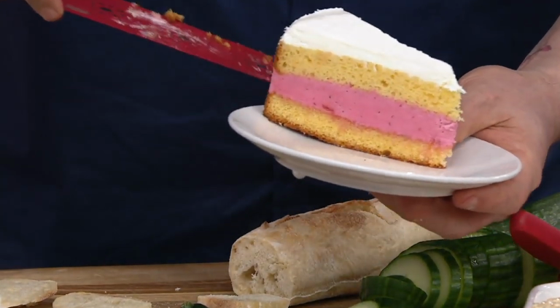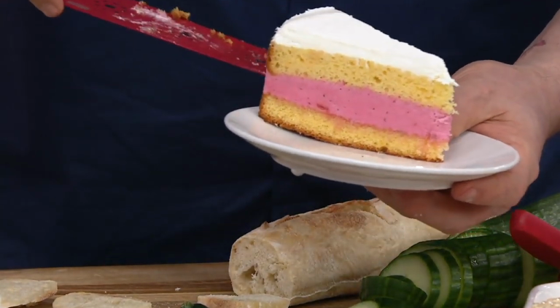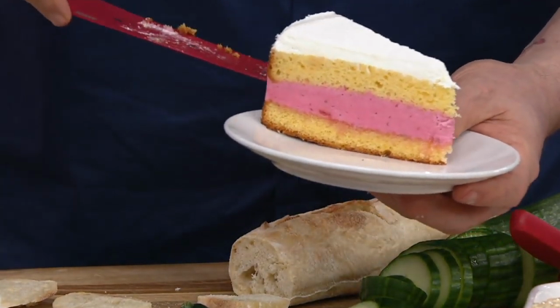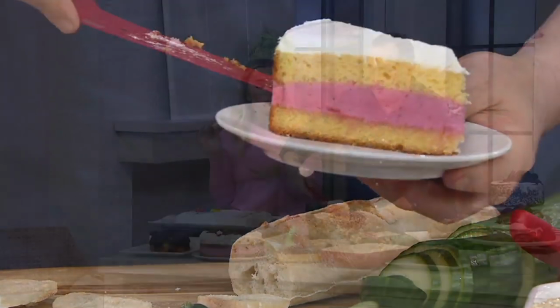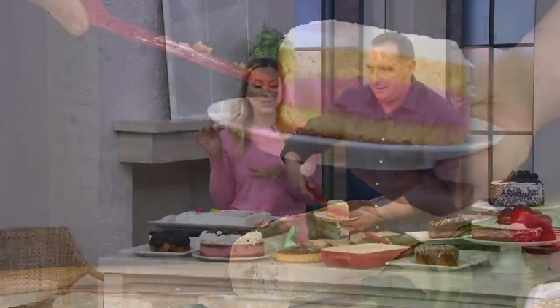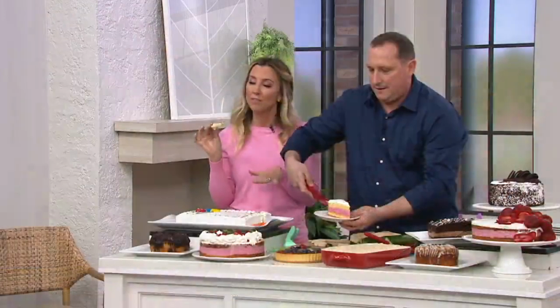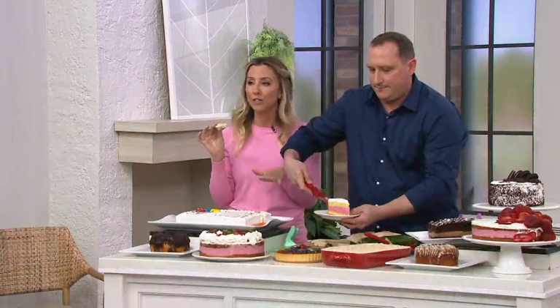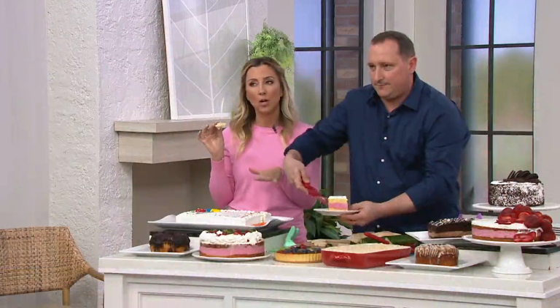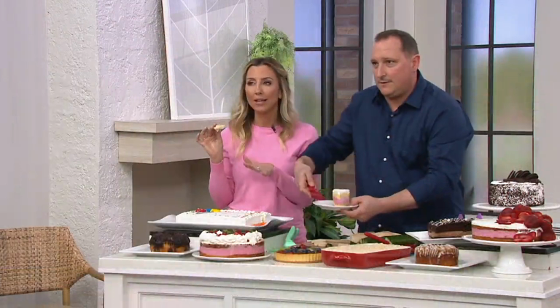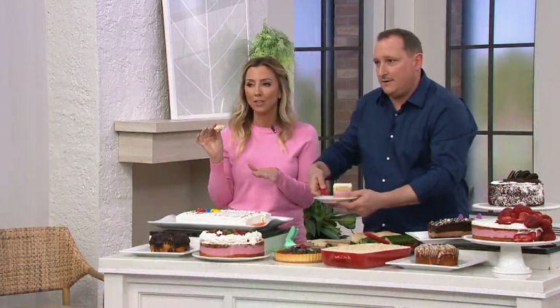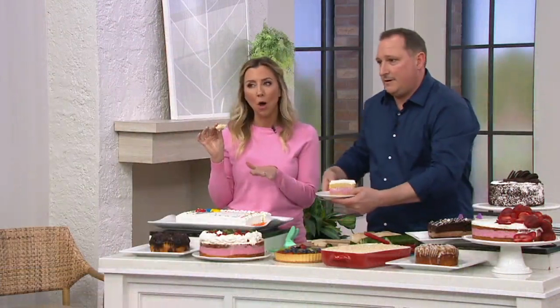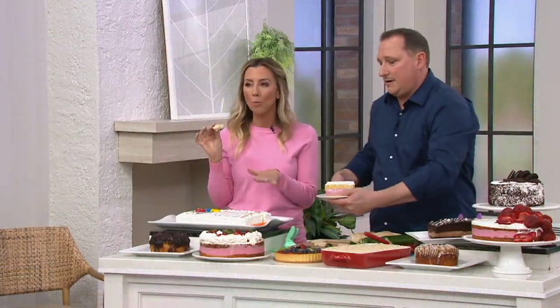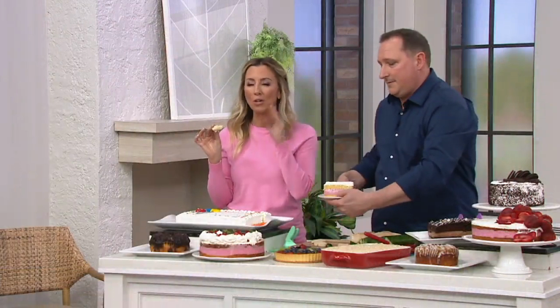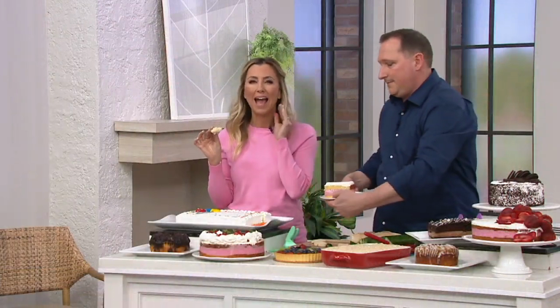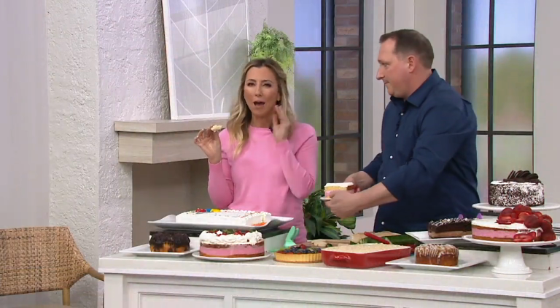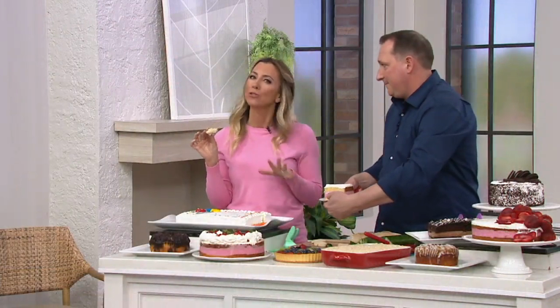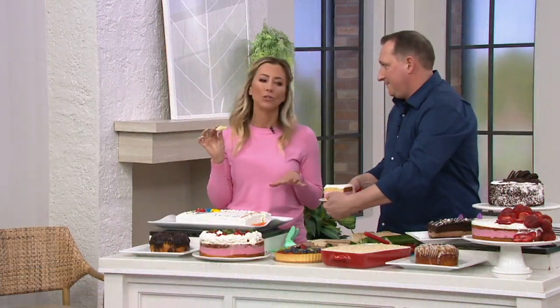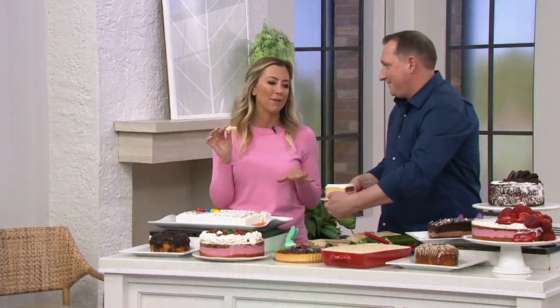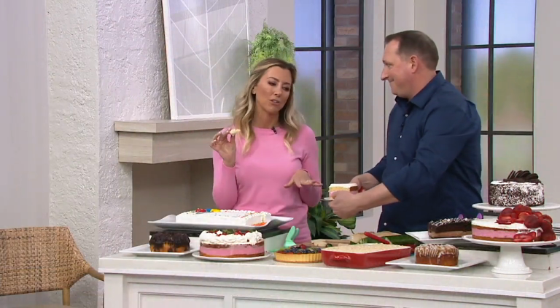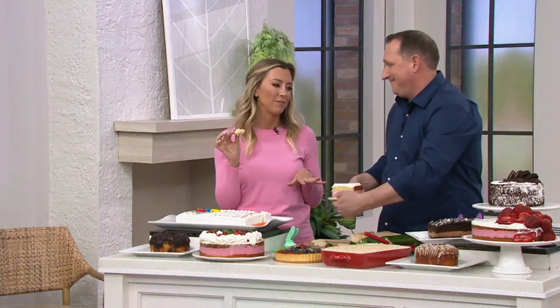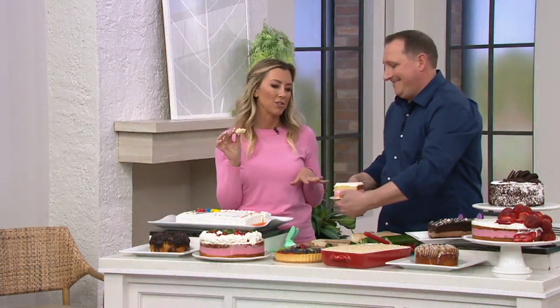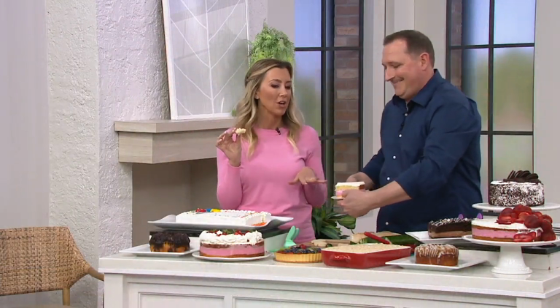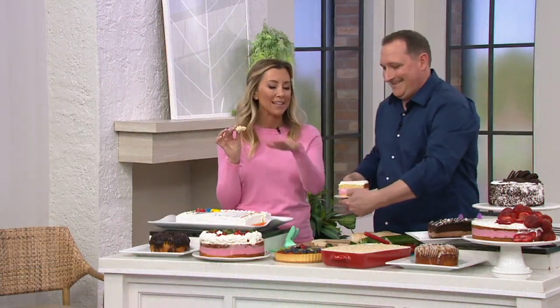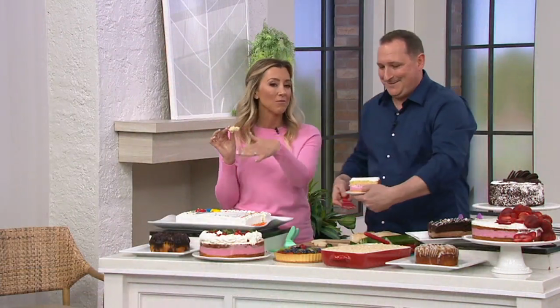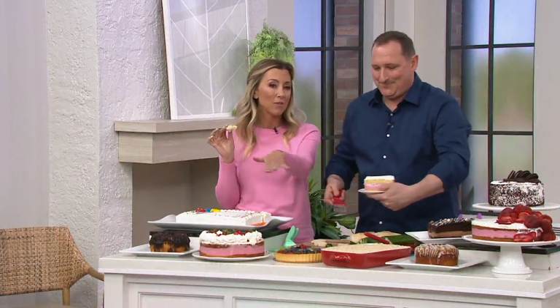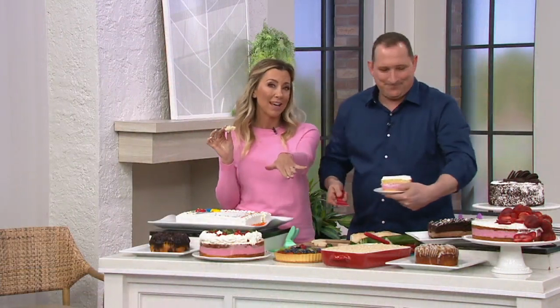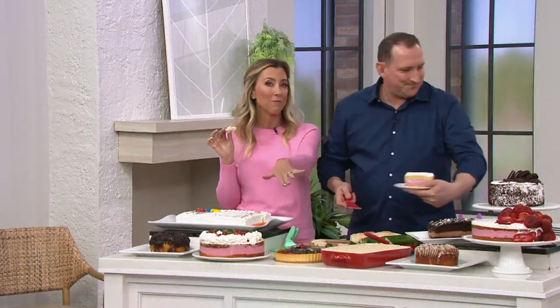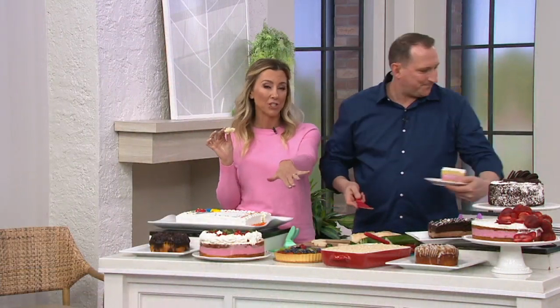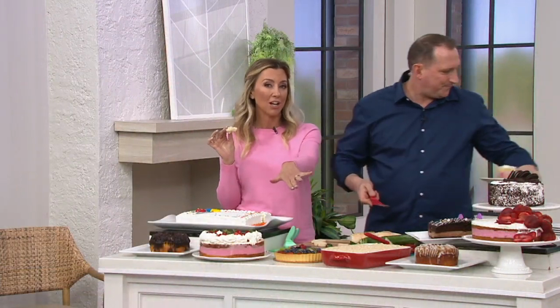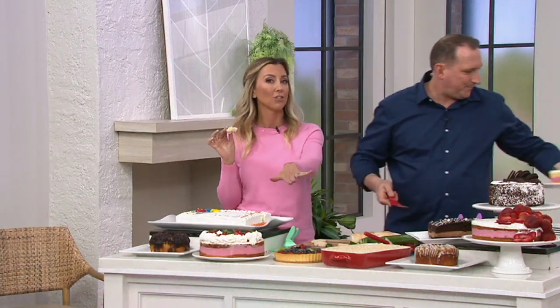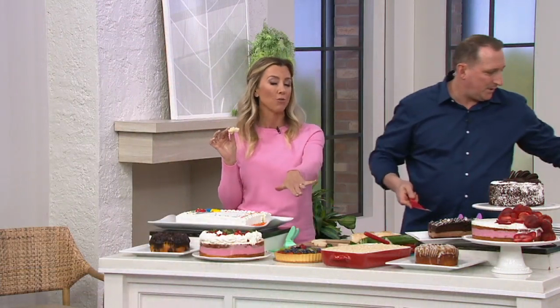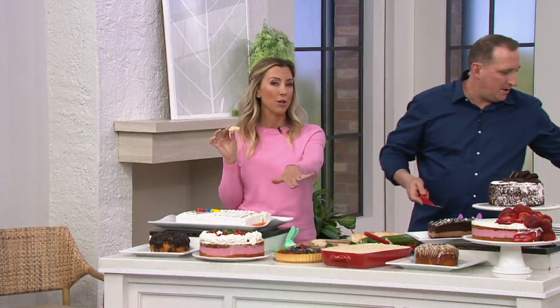I really urge you to give these a try and get them home. They're going to absolutely make your life easier. And we really have fashion colors for you.